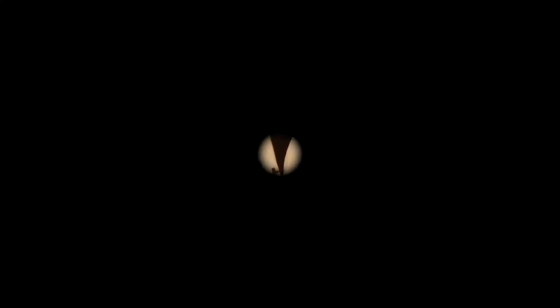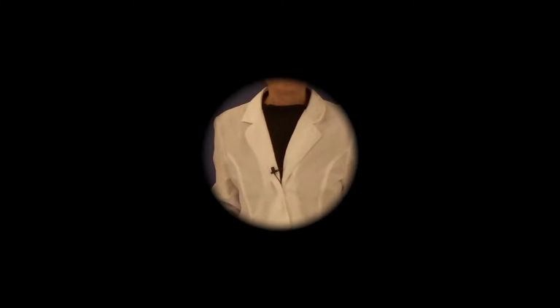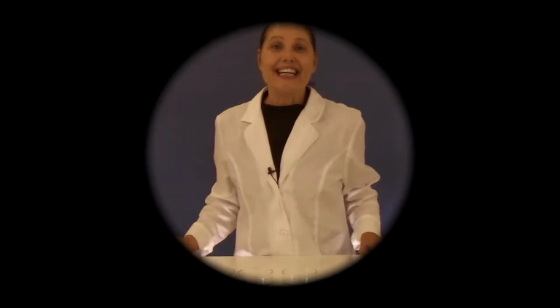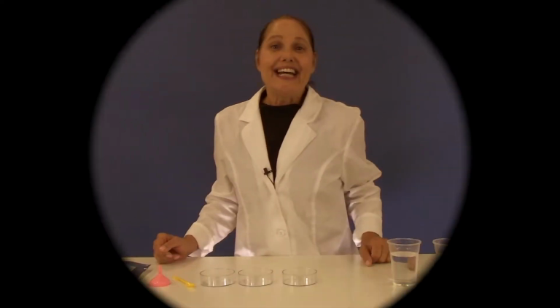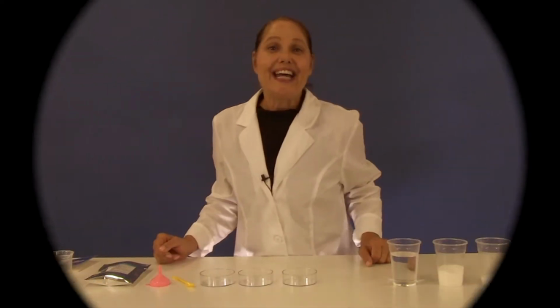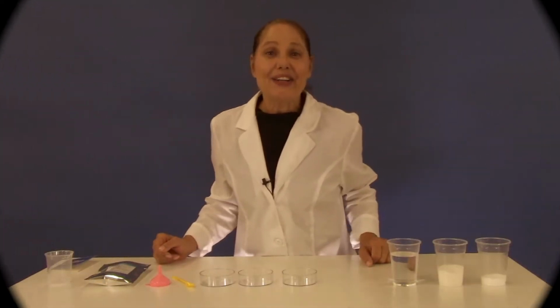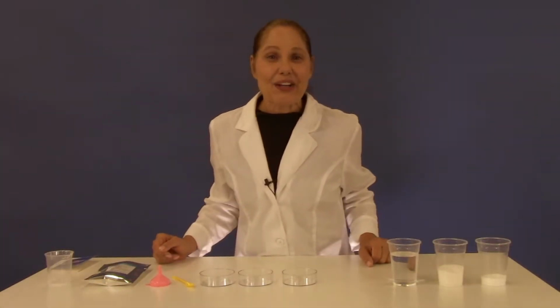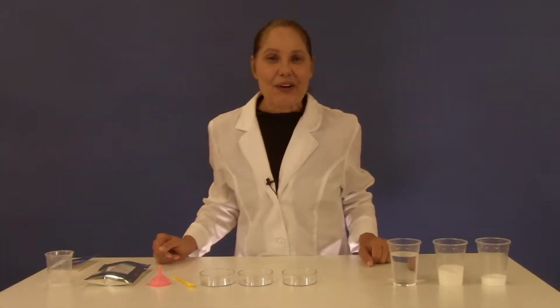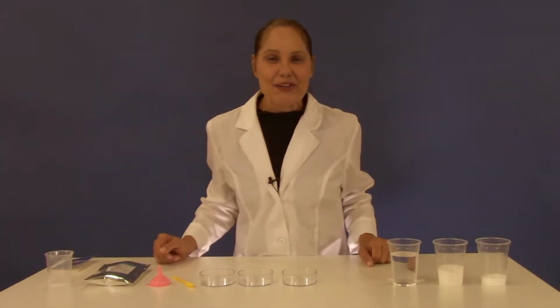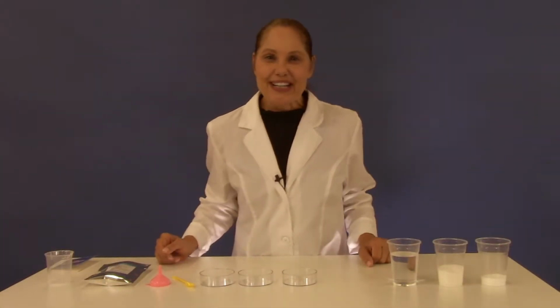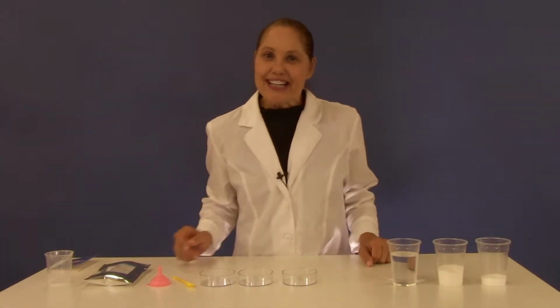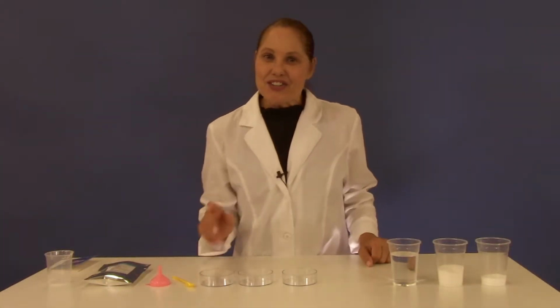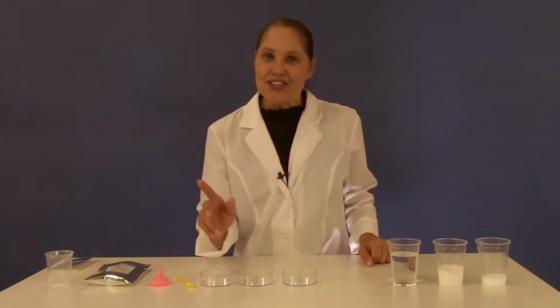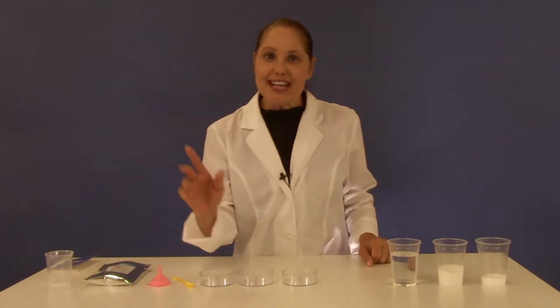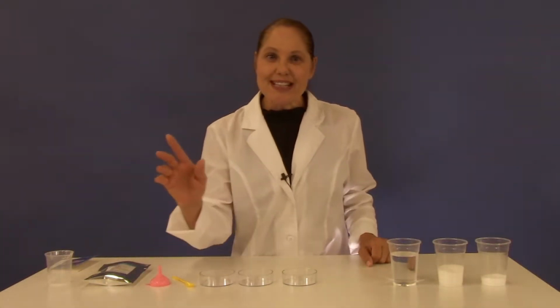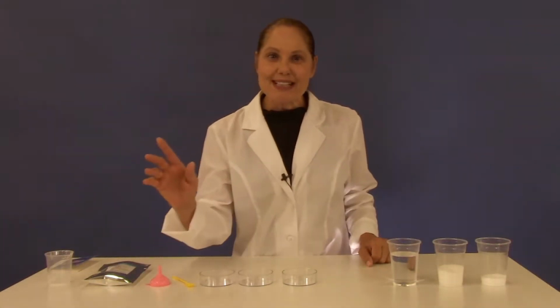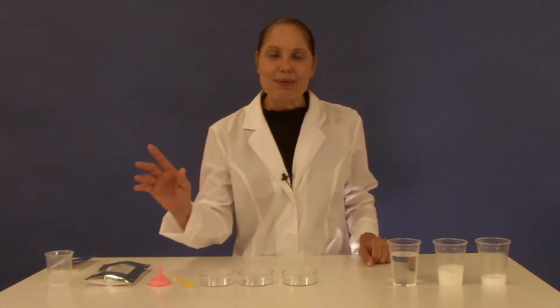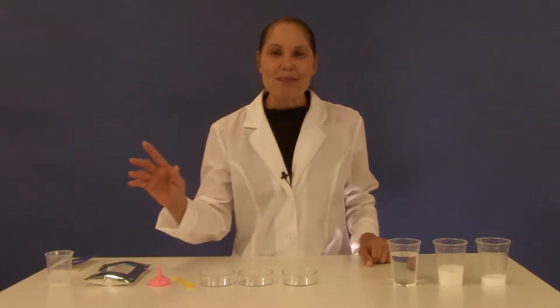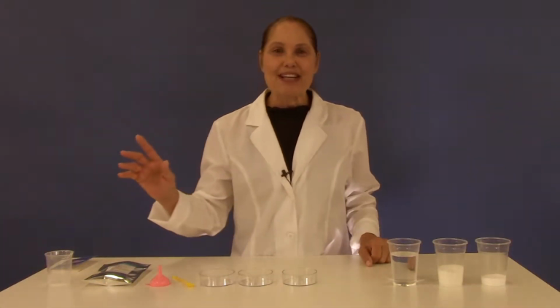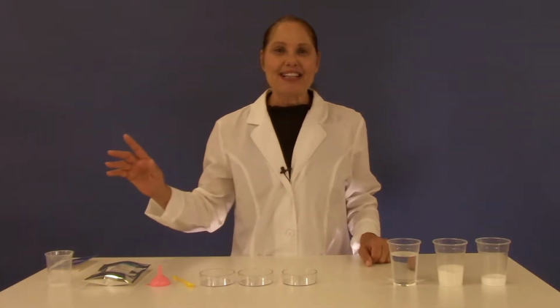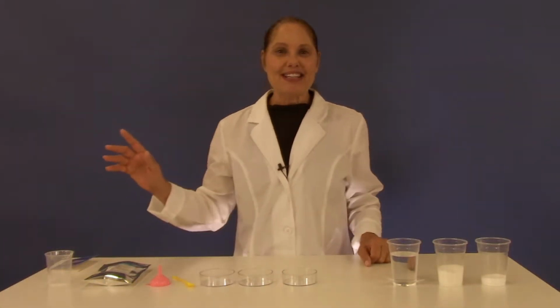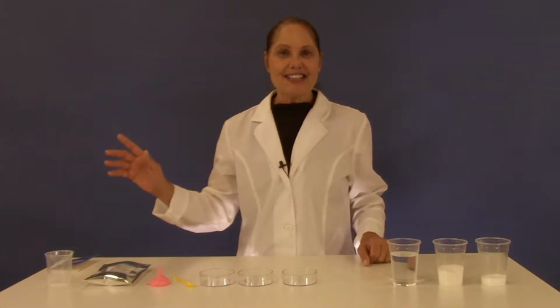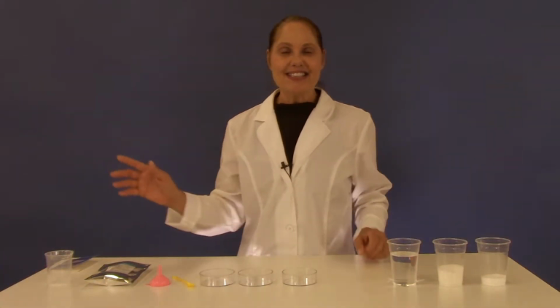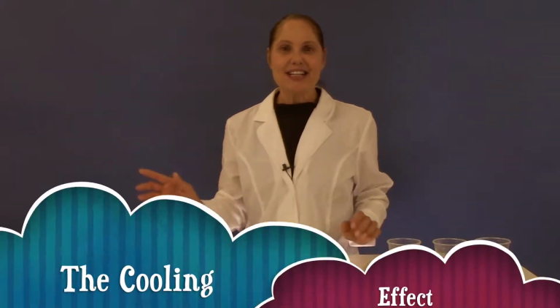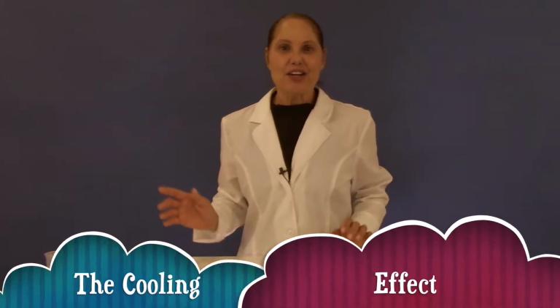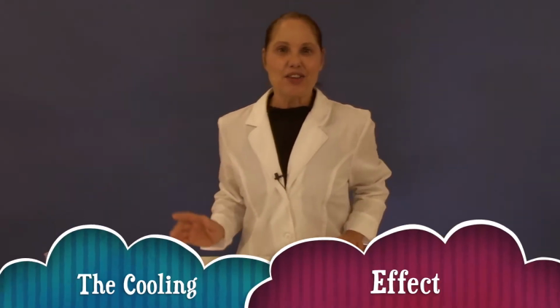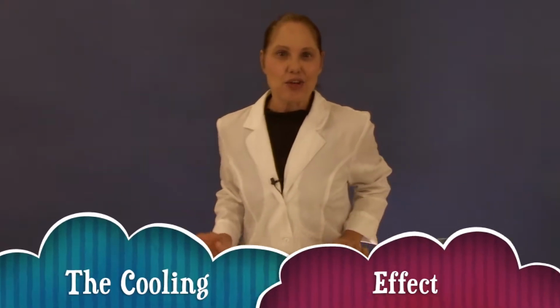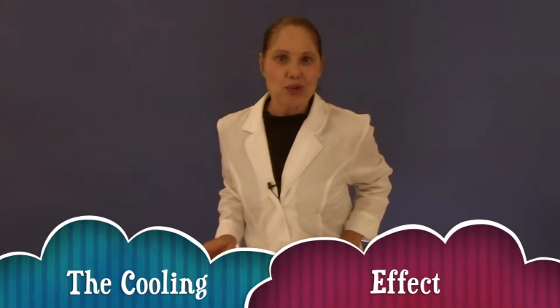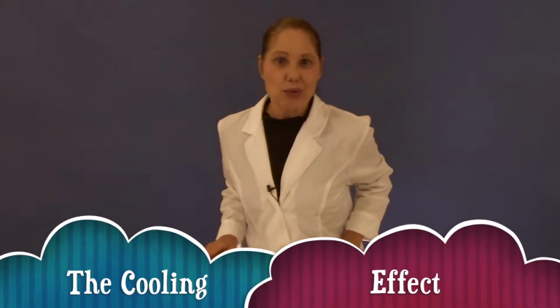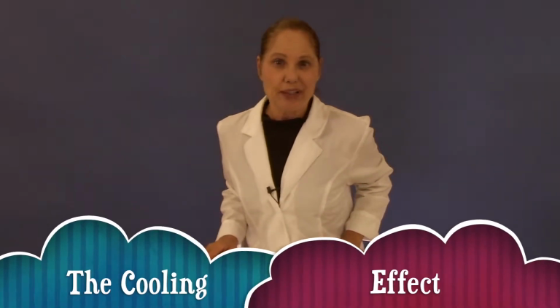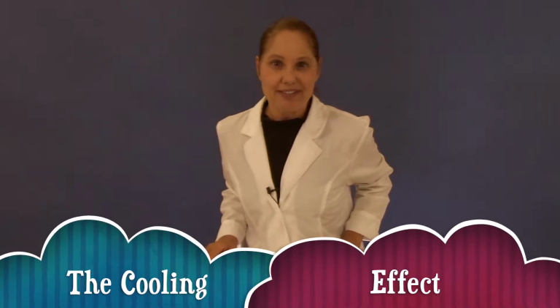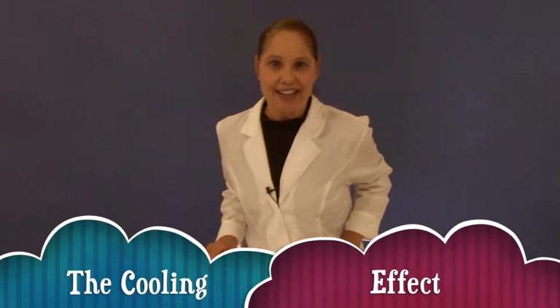Hello! Today's experiment is the cooling effect.